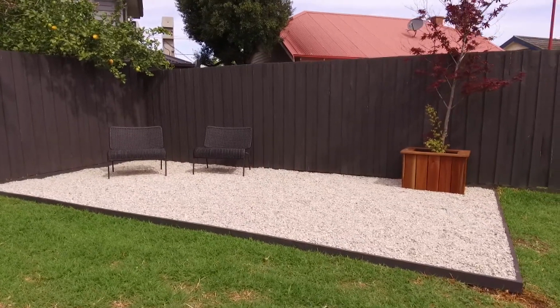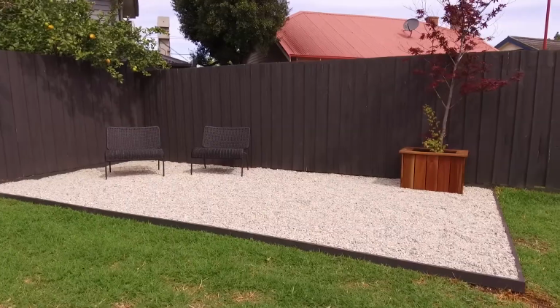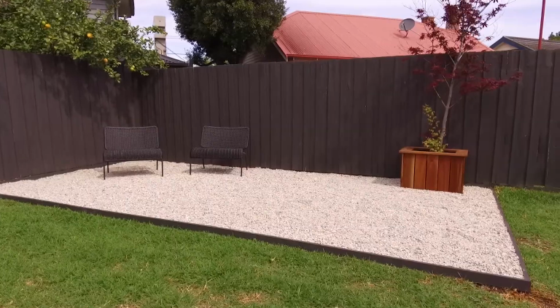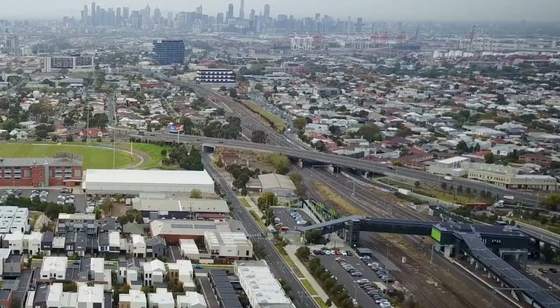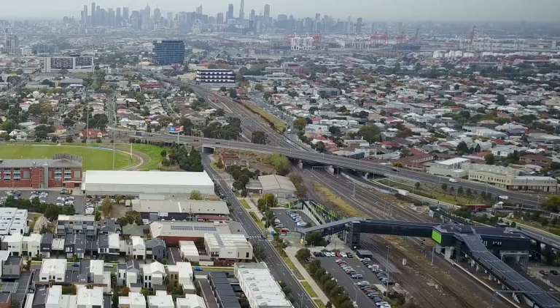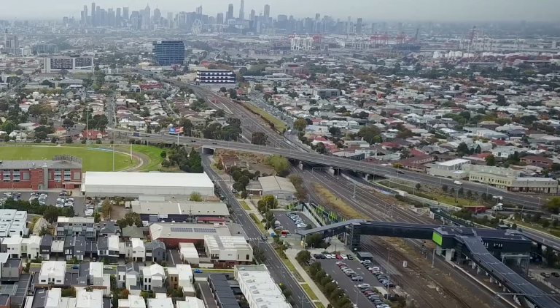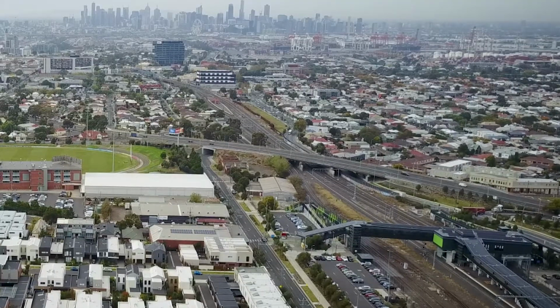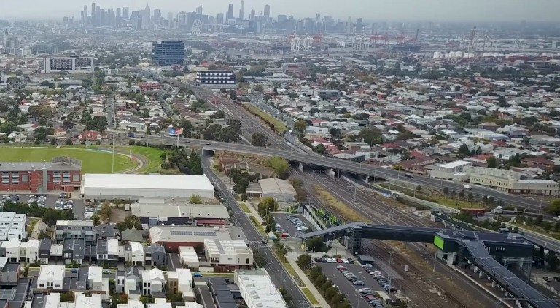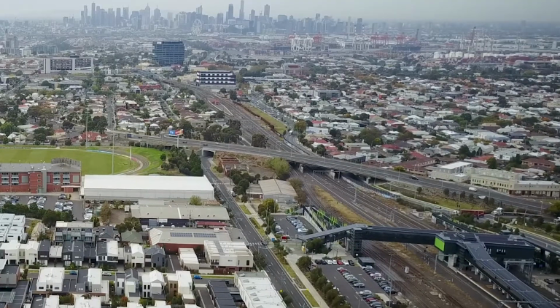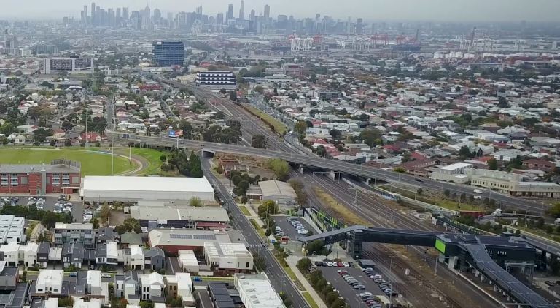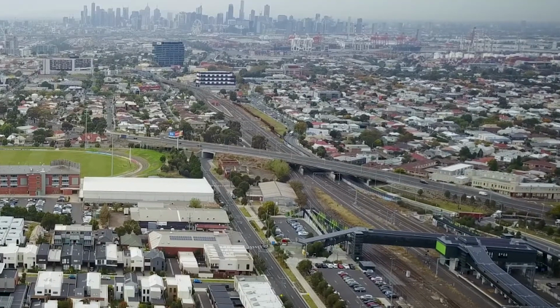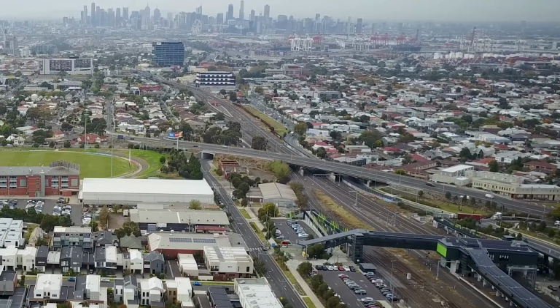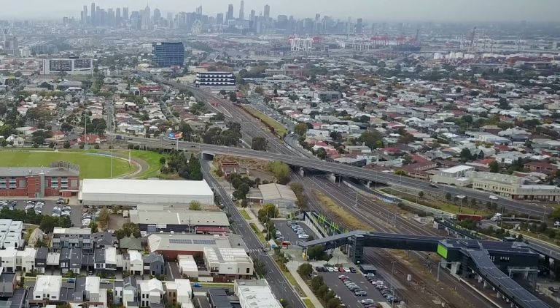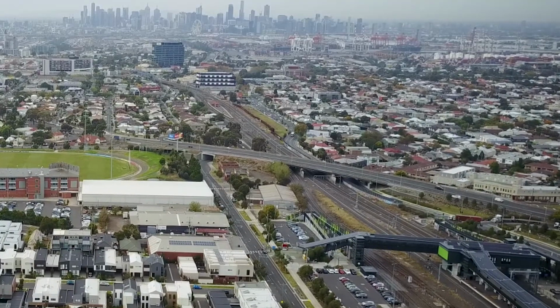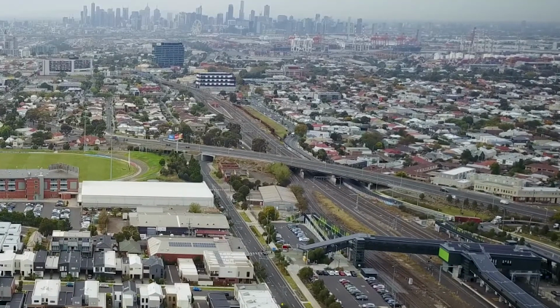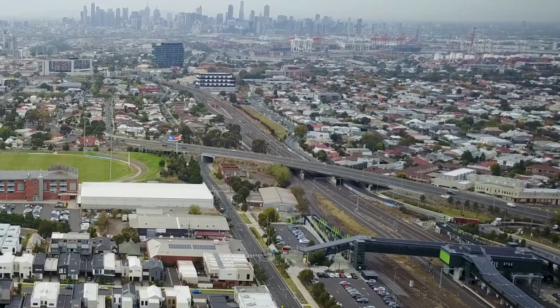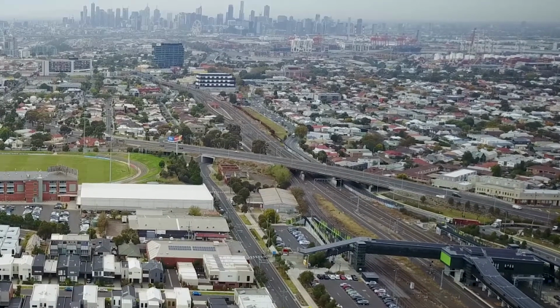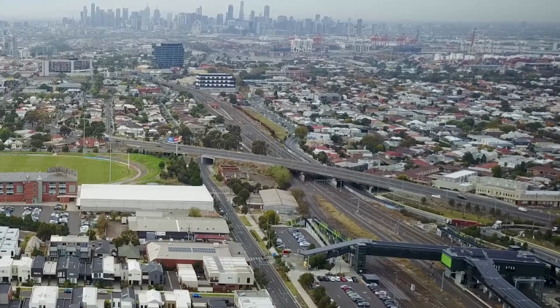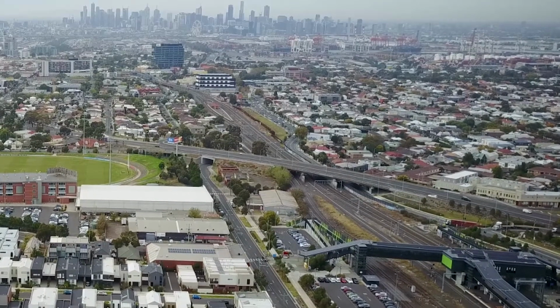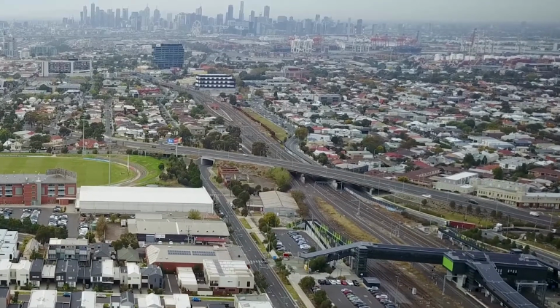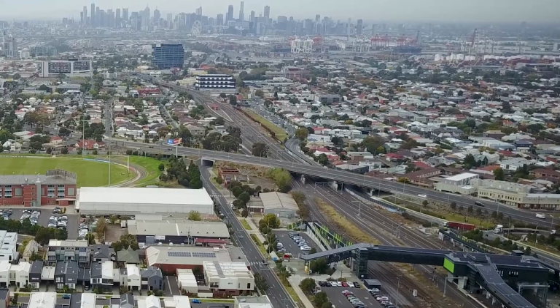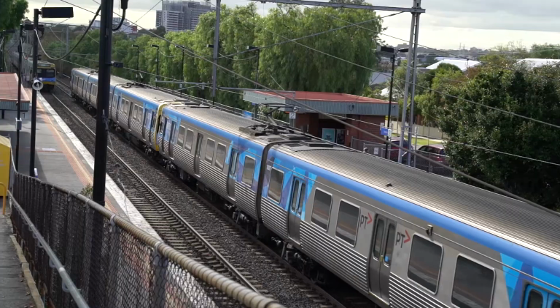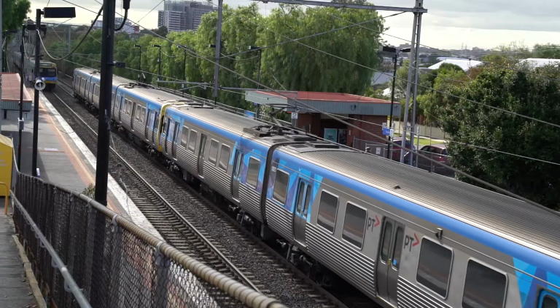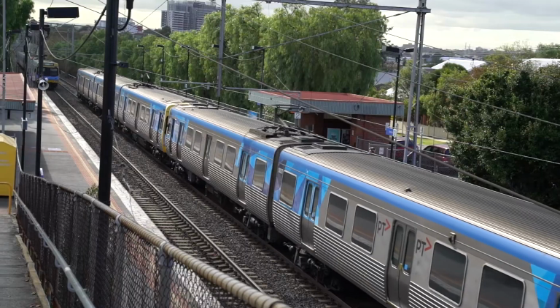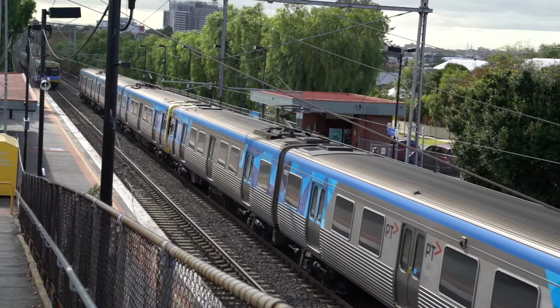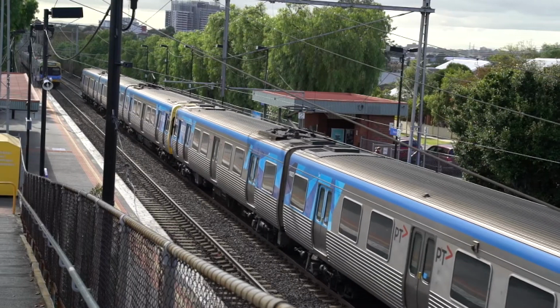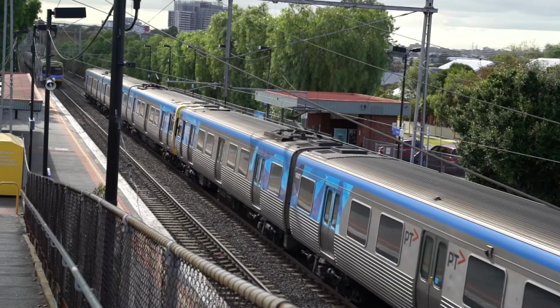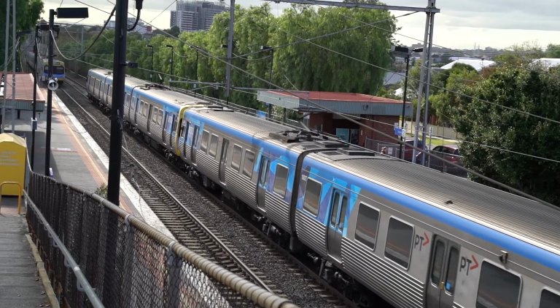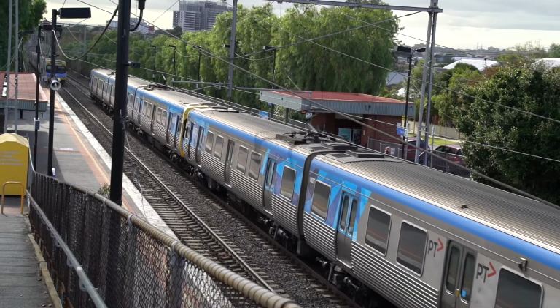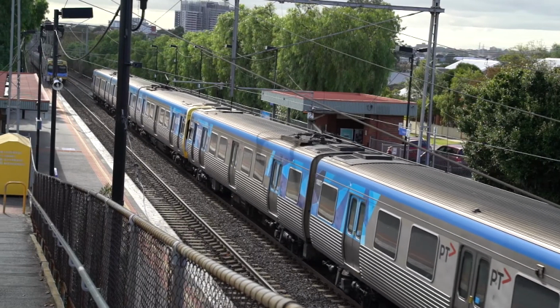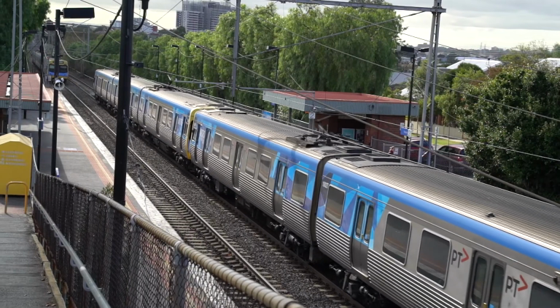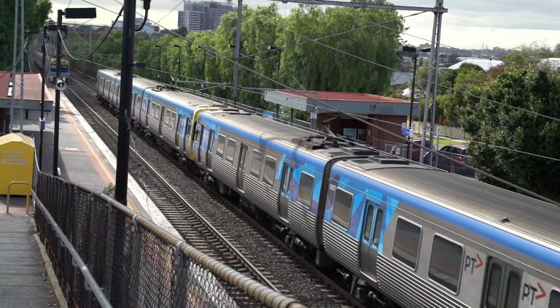Close to parks, public transport and local schools, this is the ideal location.